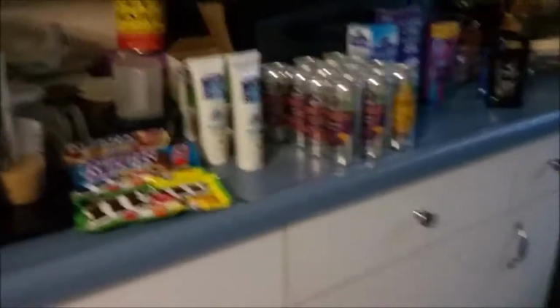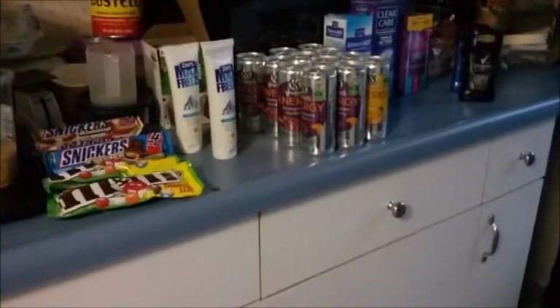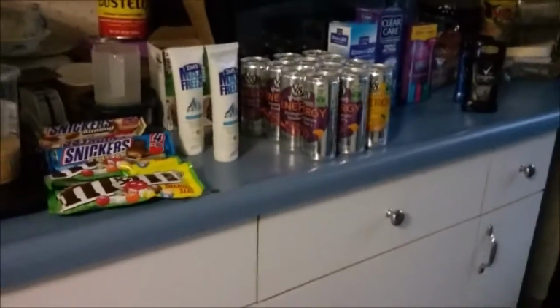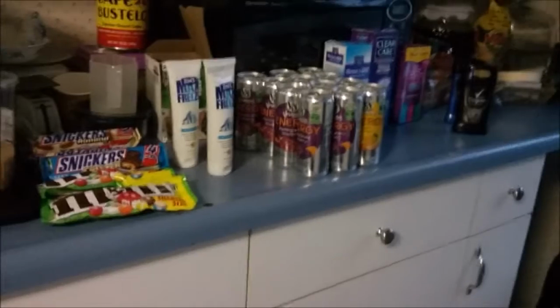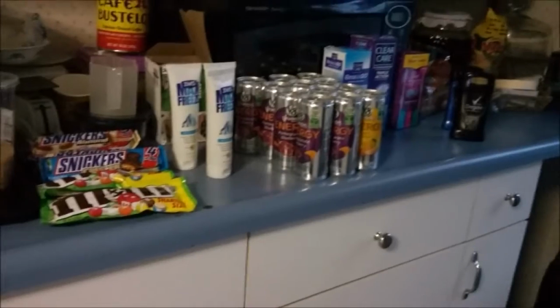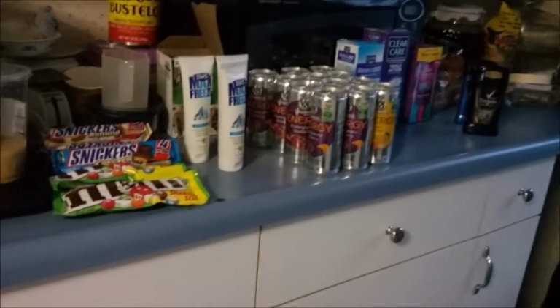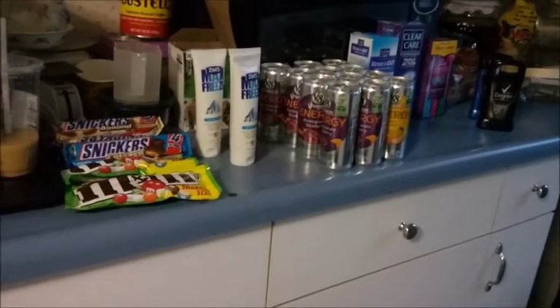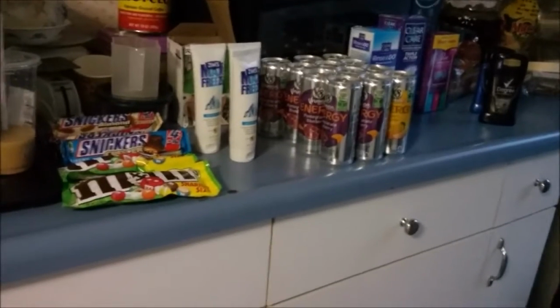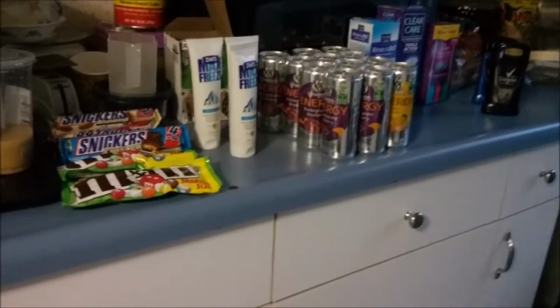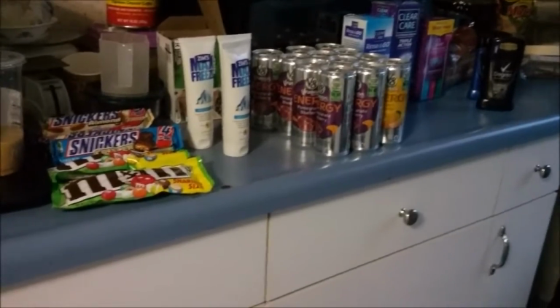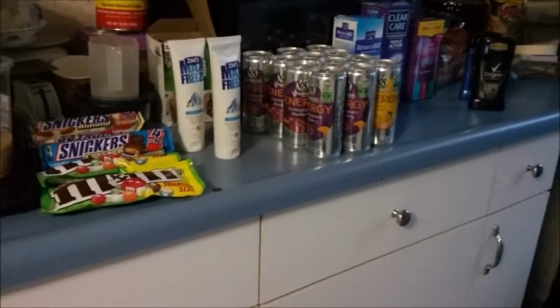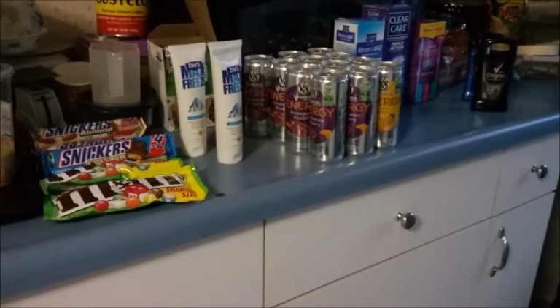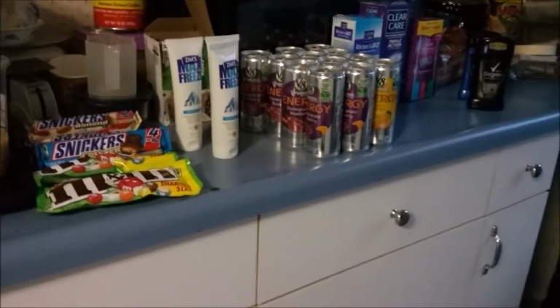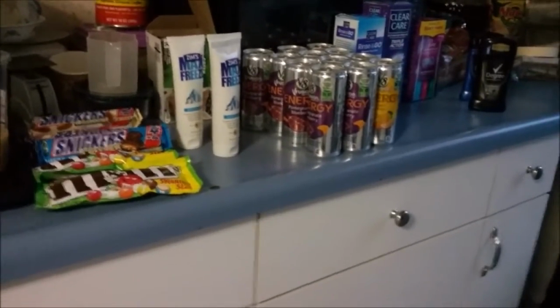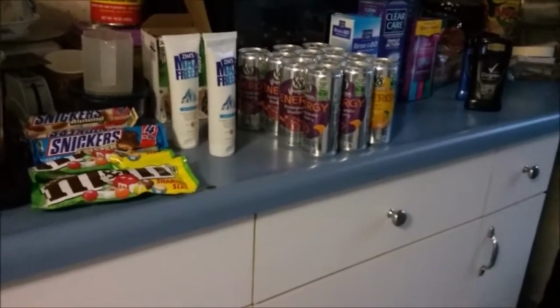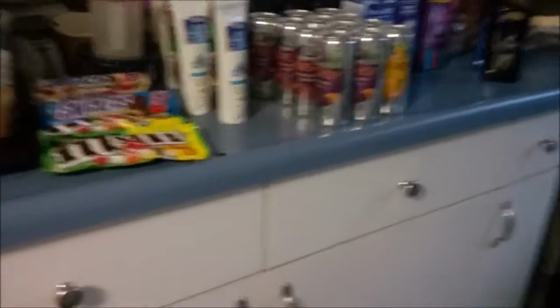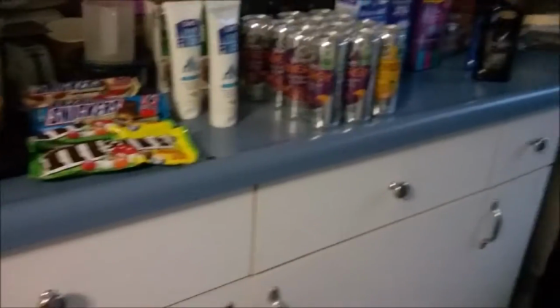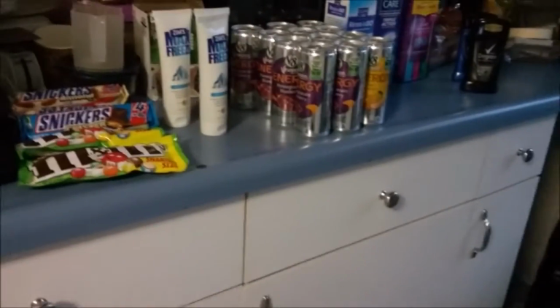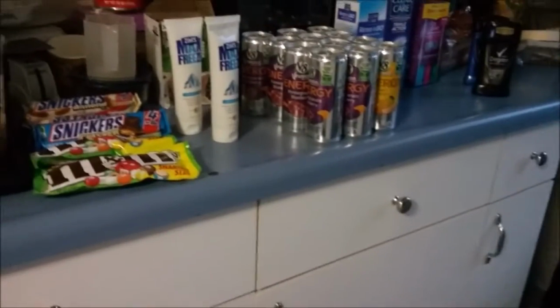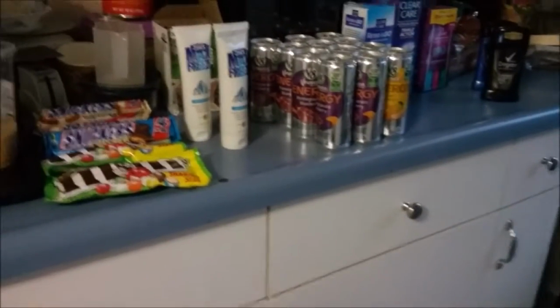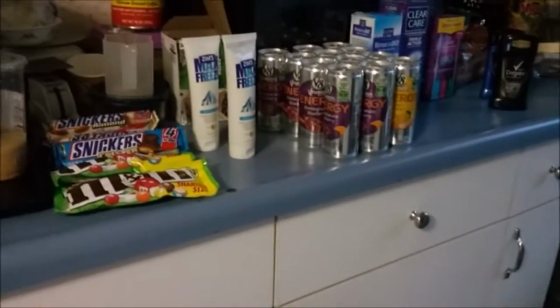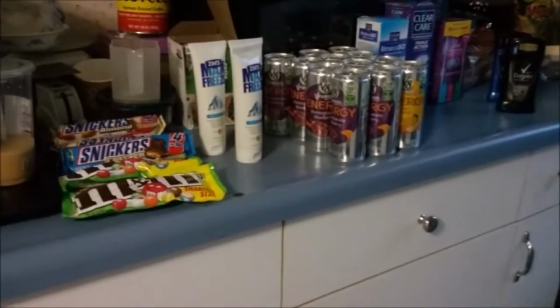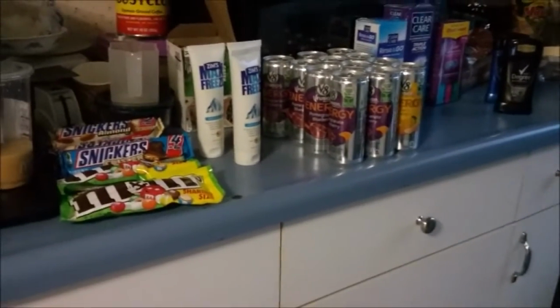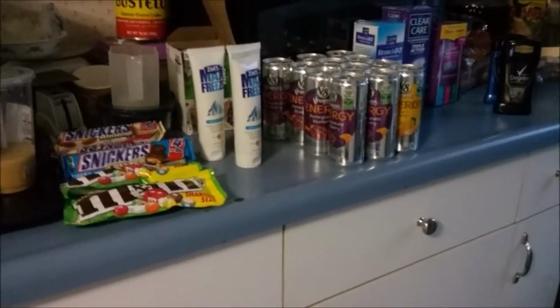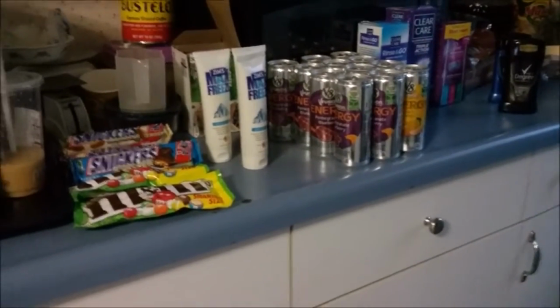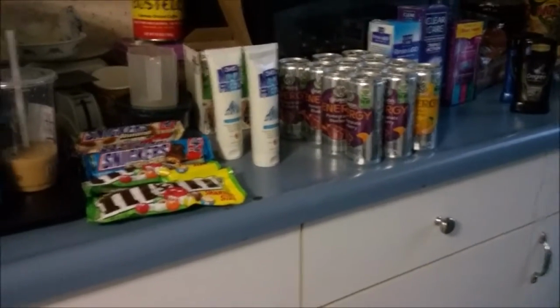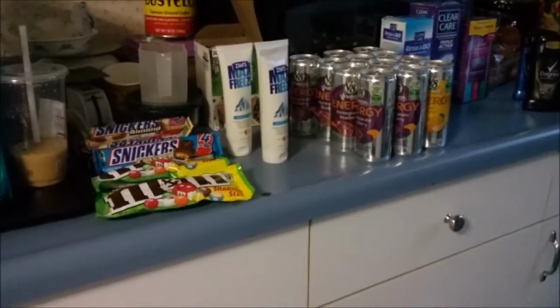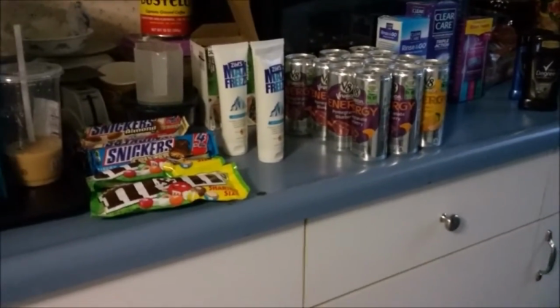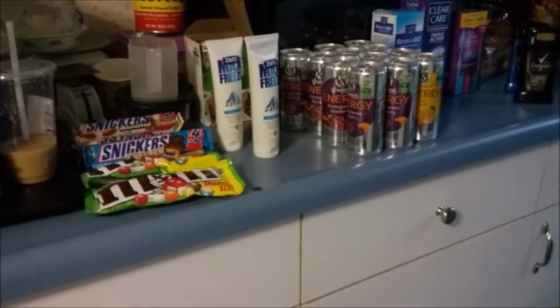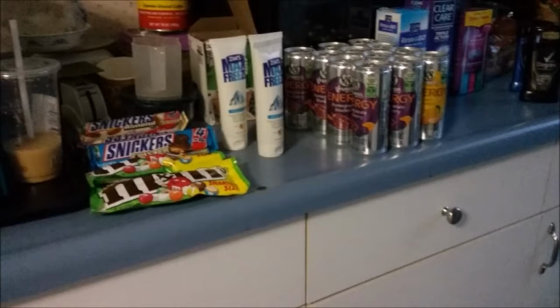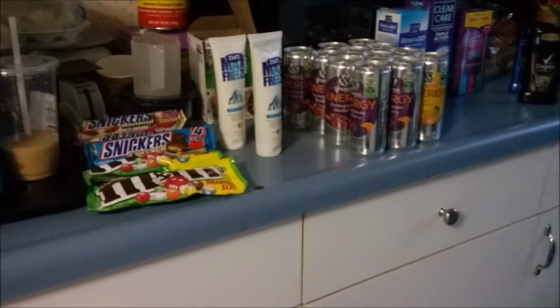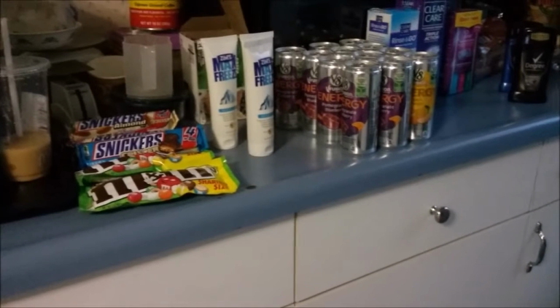So this is my Rite Aid haul. Thank you for joining me. I hope you have a happy and blessed Easter. Talk to you guys later, bye-bye!